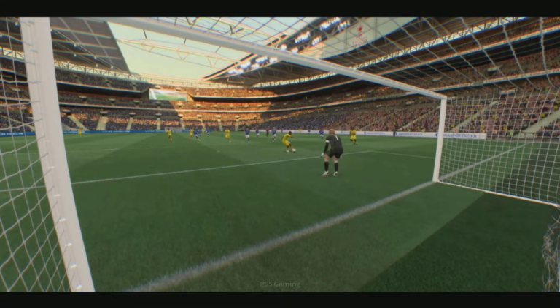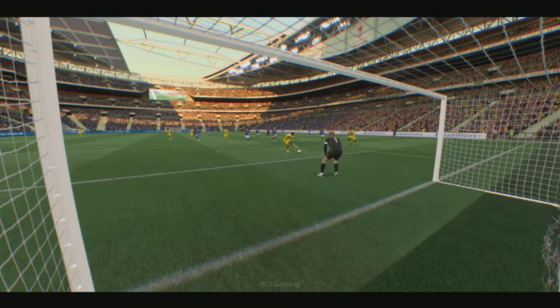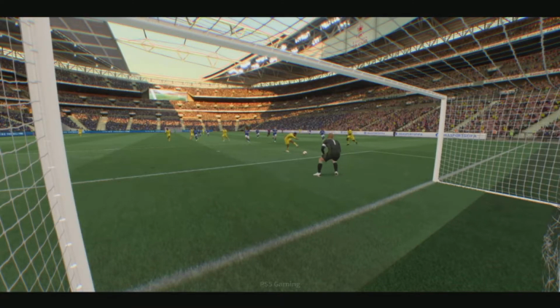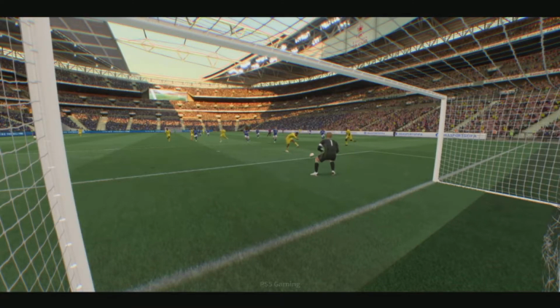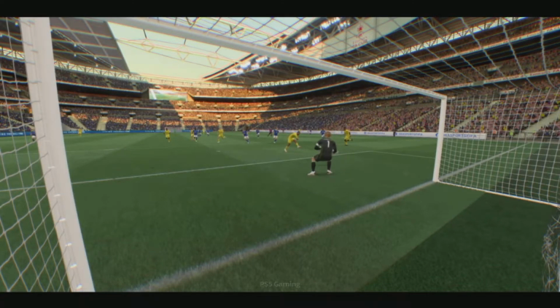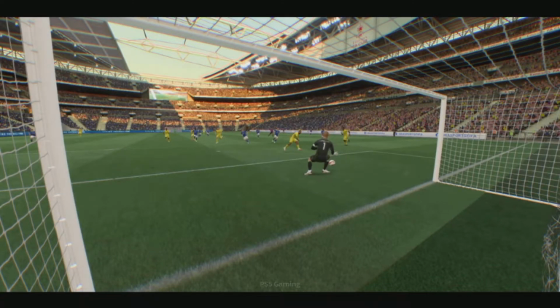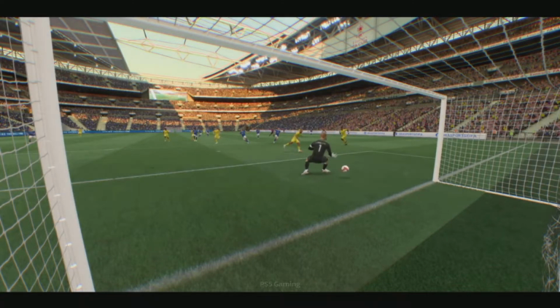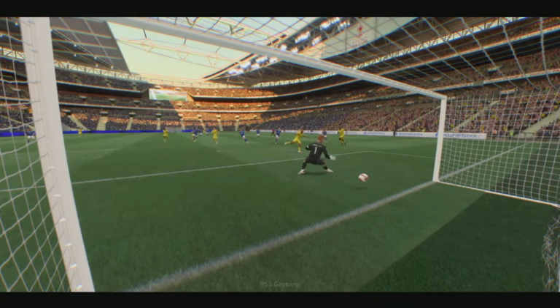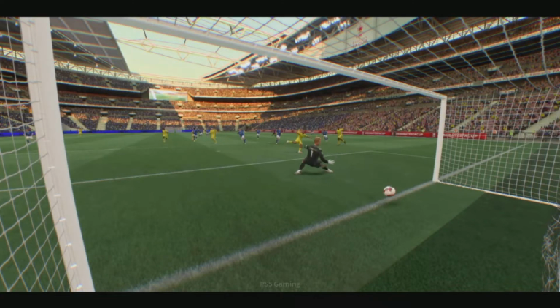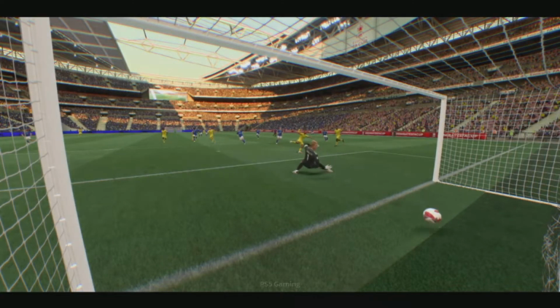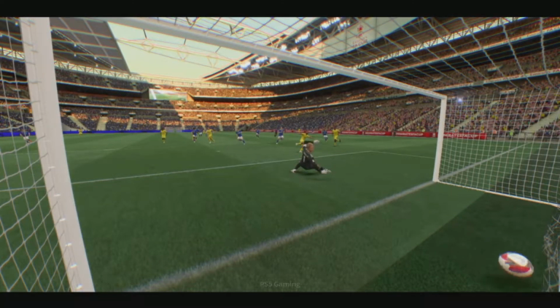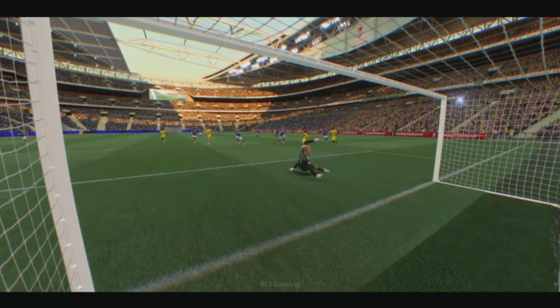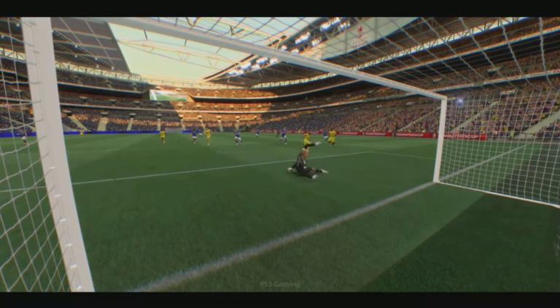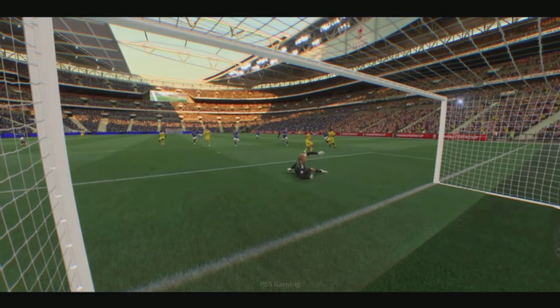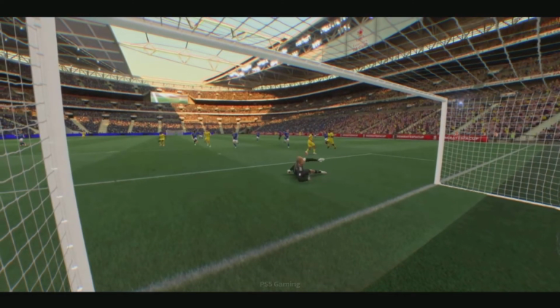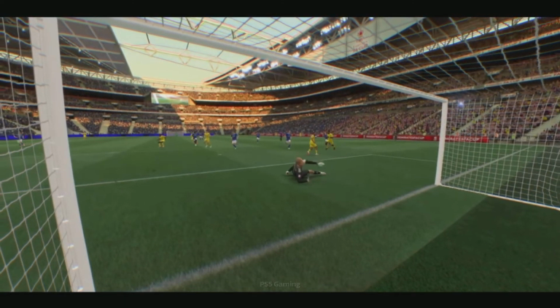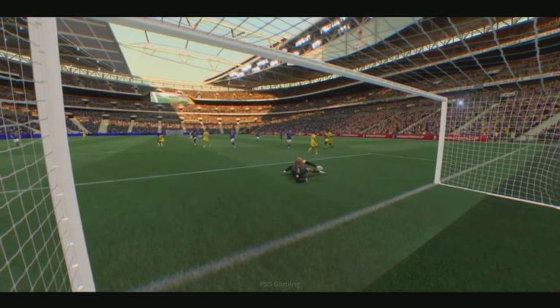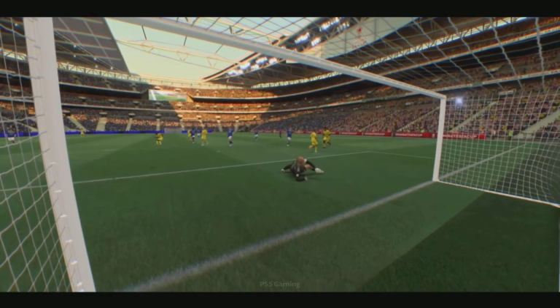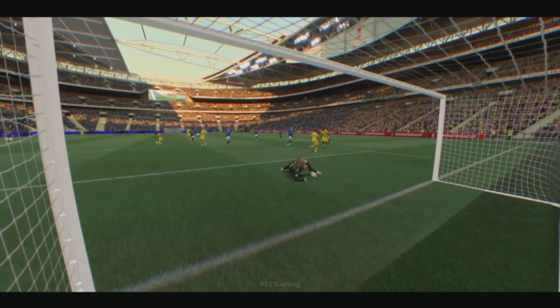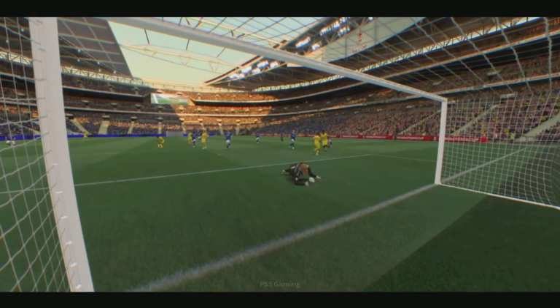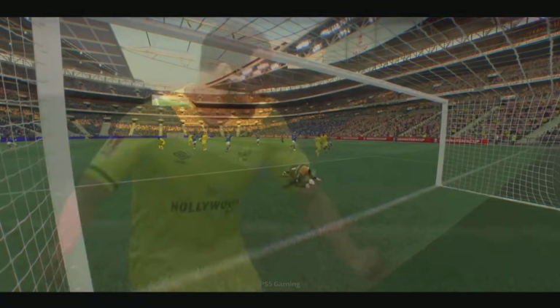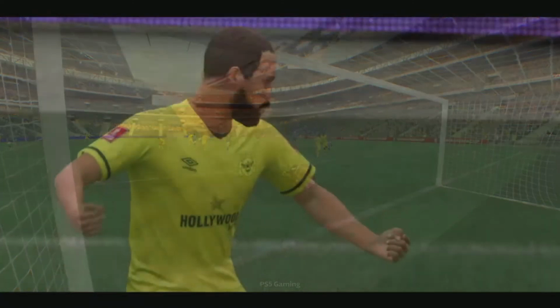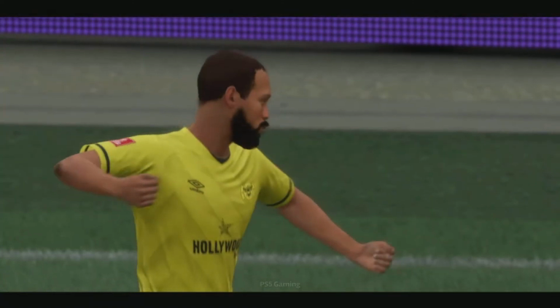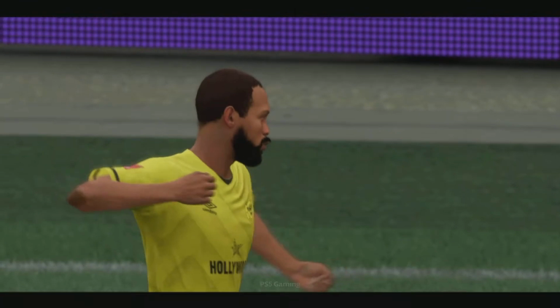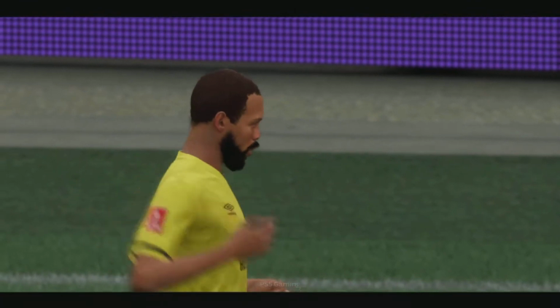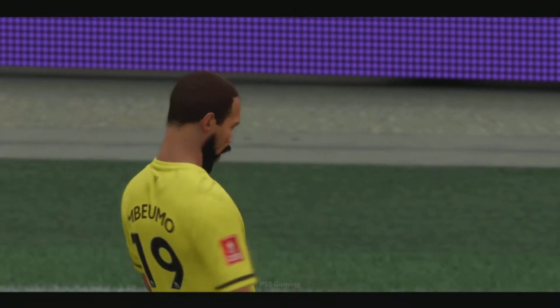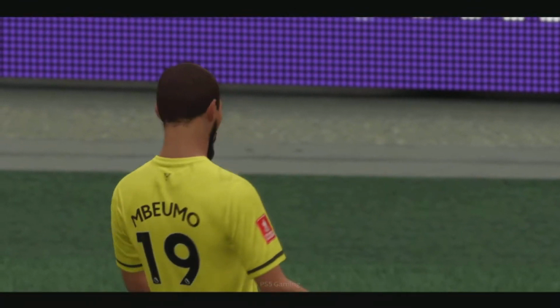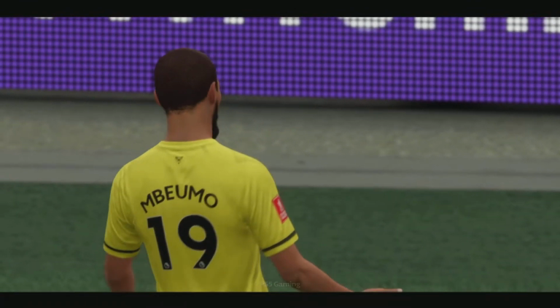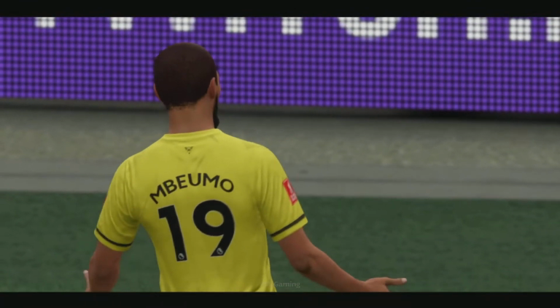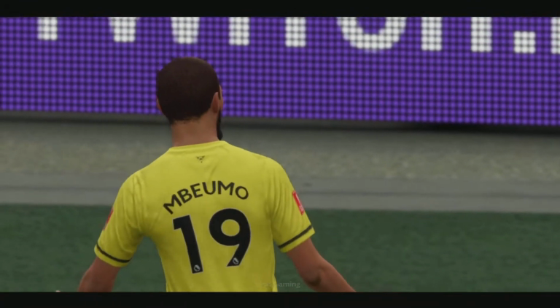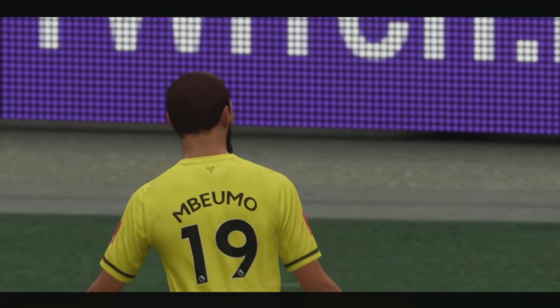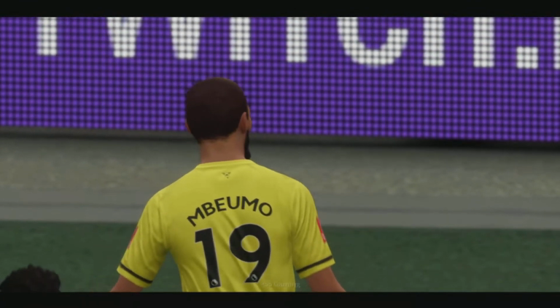A goal! We're really being spoiled — this is attacking football at its finest.